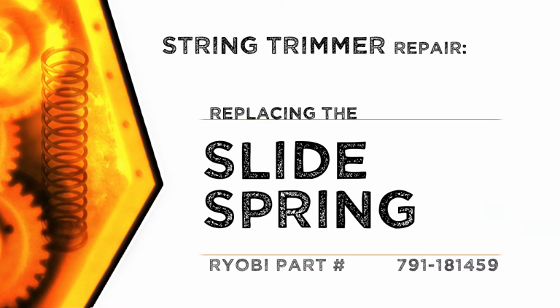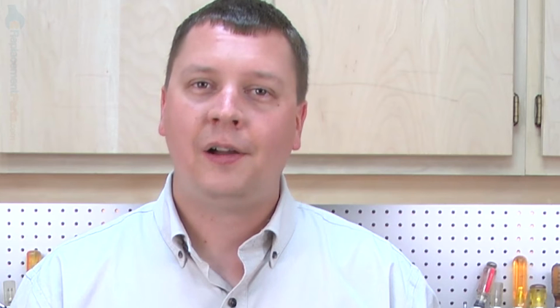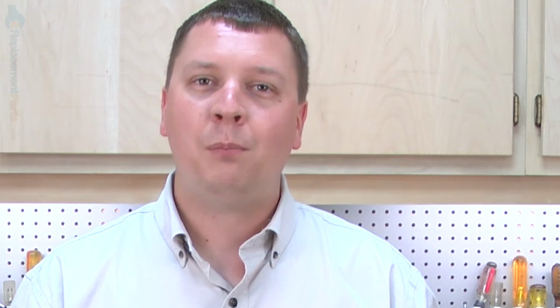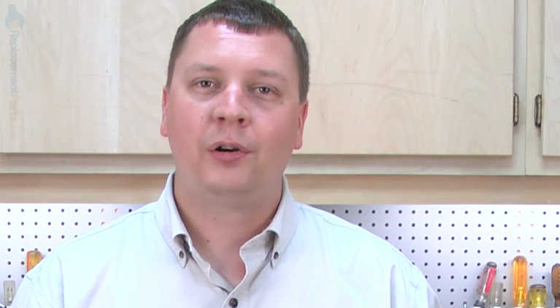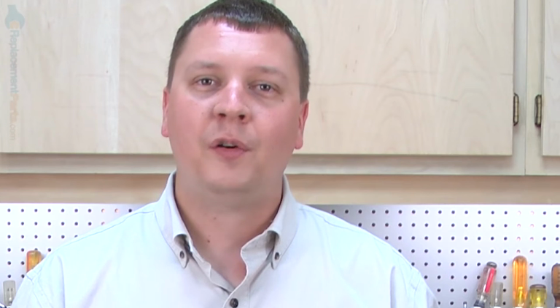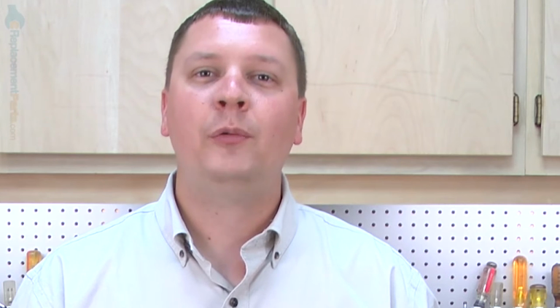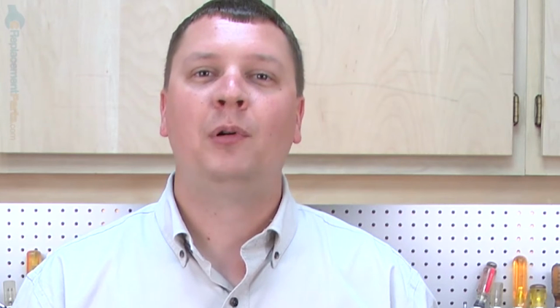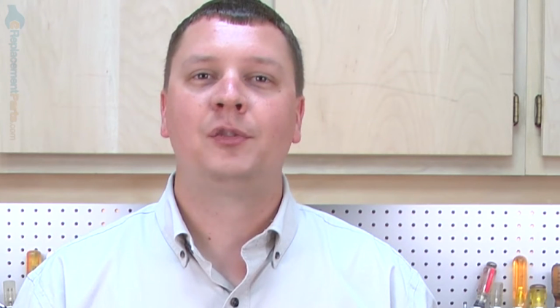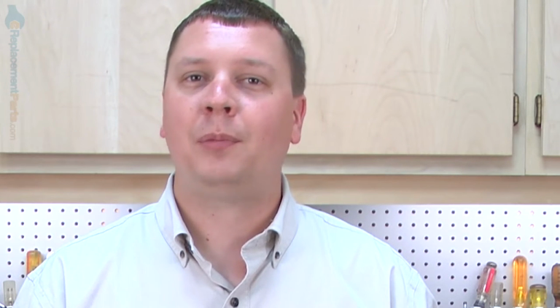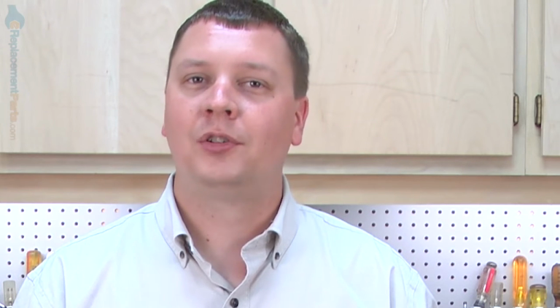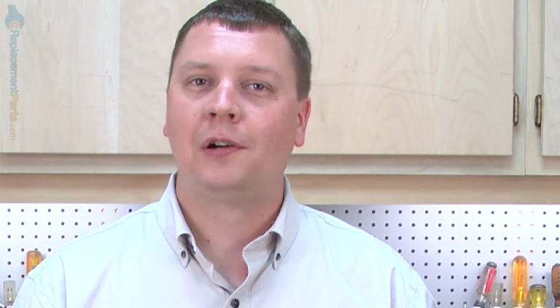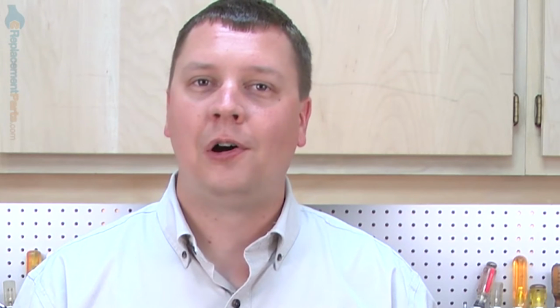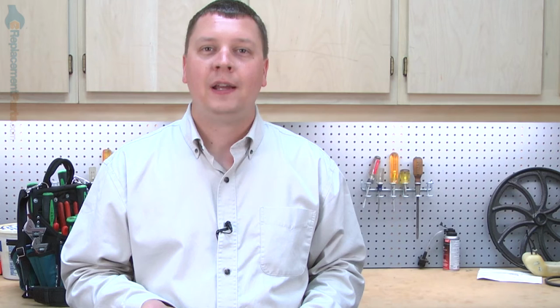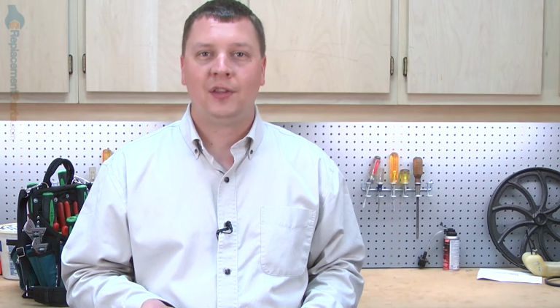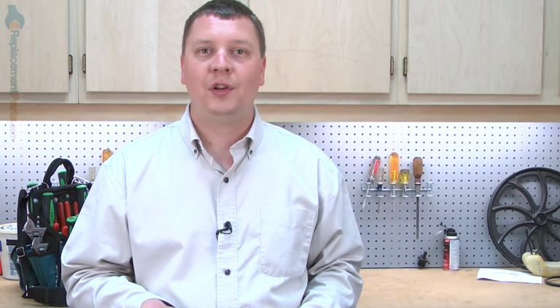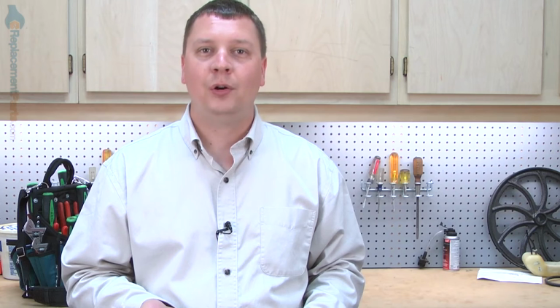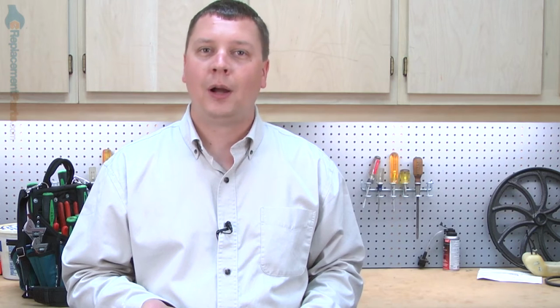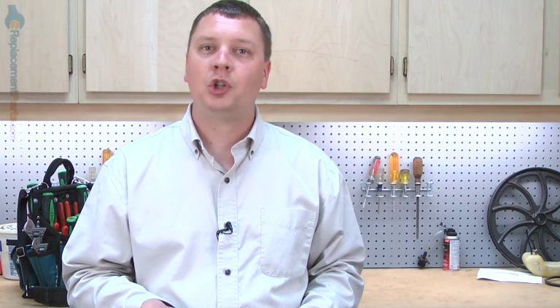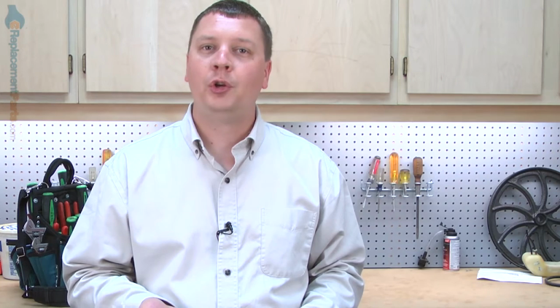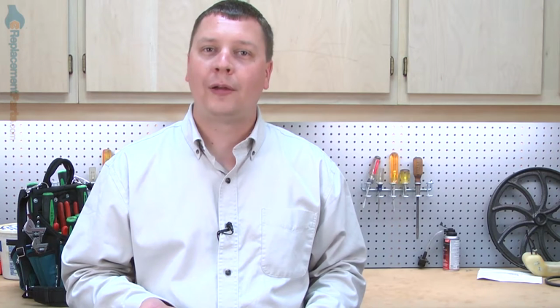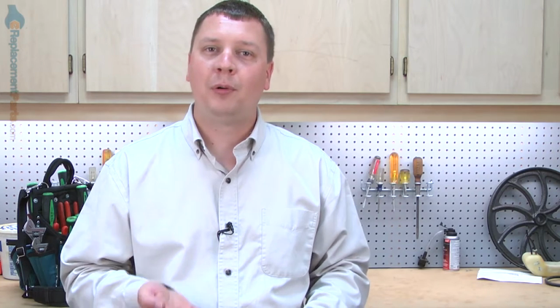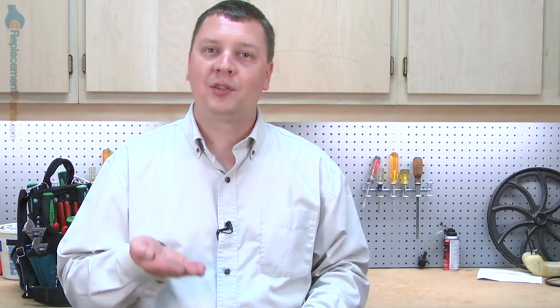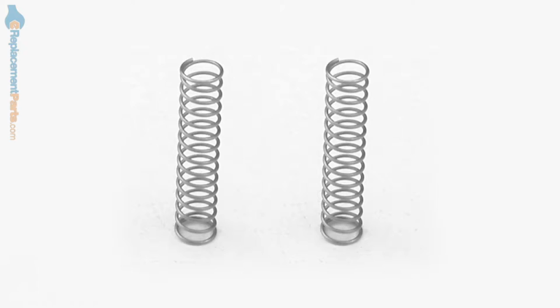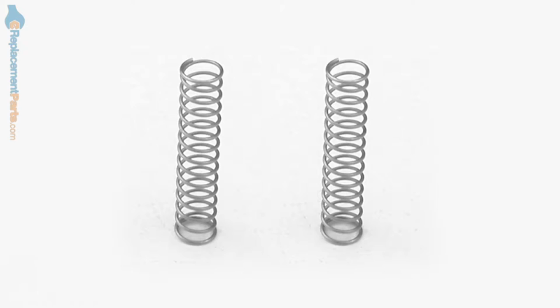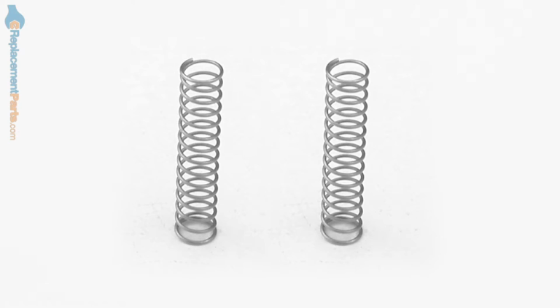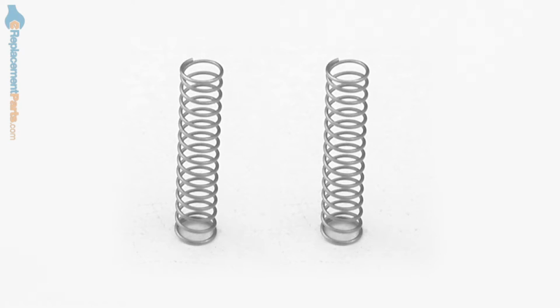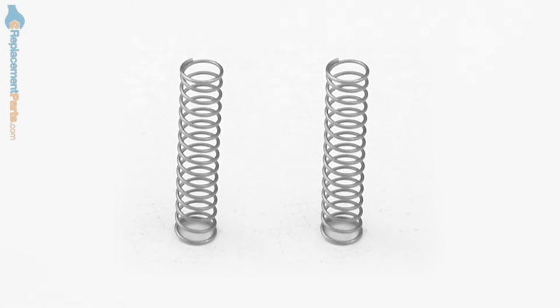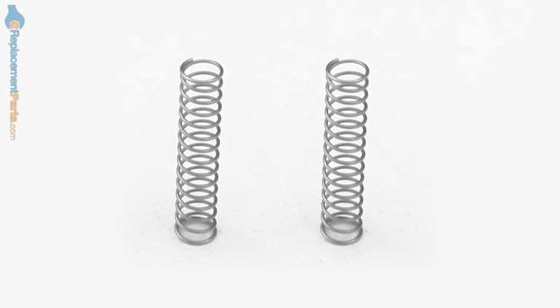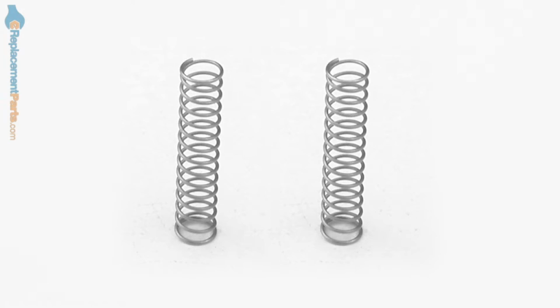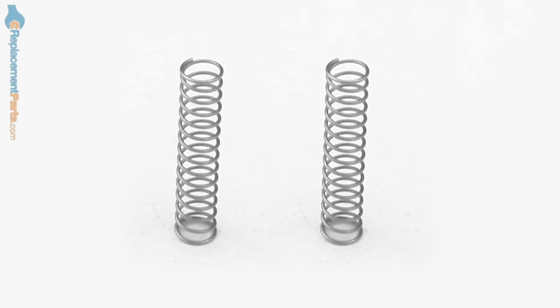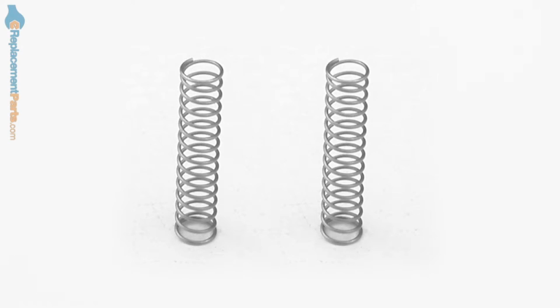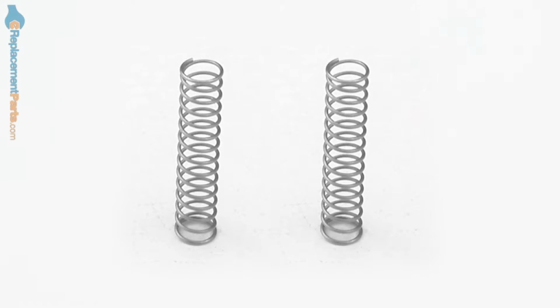Hi, I'm Mark from eReplacementParts.com. In this video, I'm going to show you how to replace the slider springs on a Ryobi trimmer.